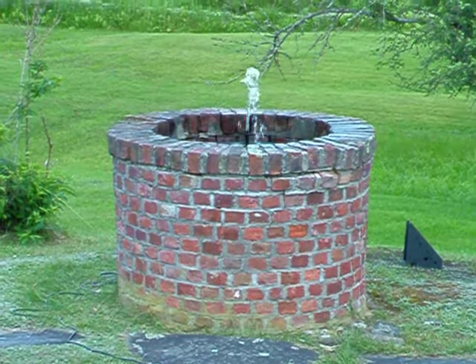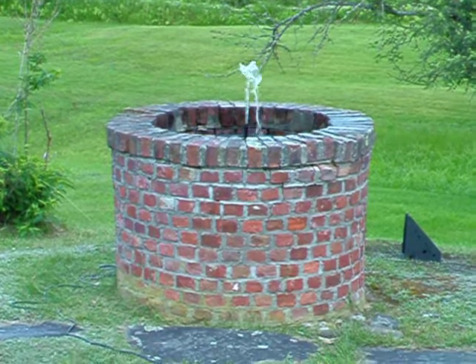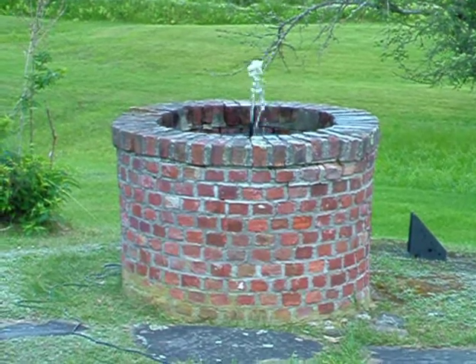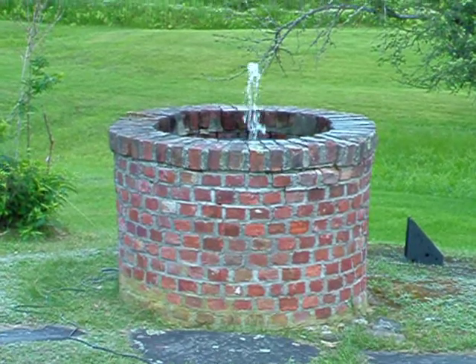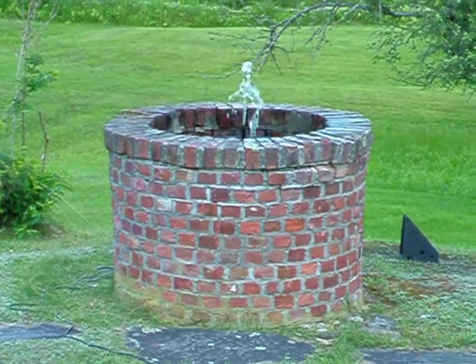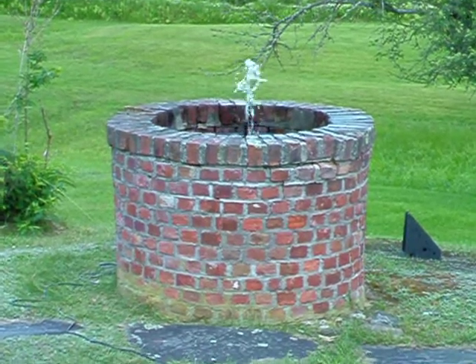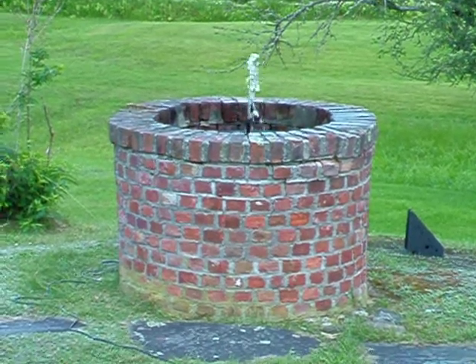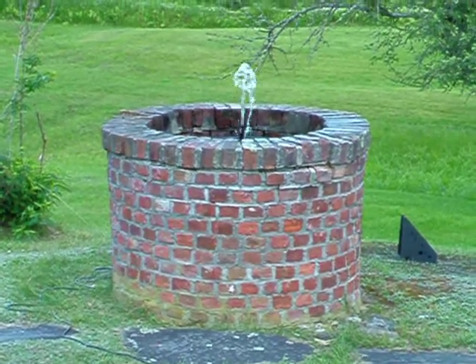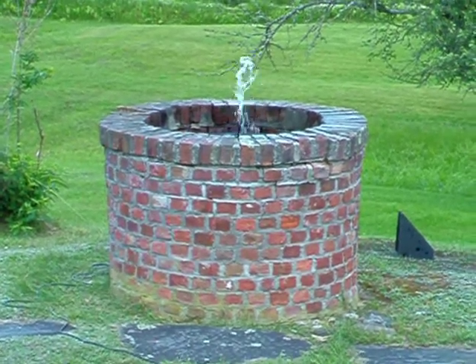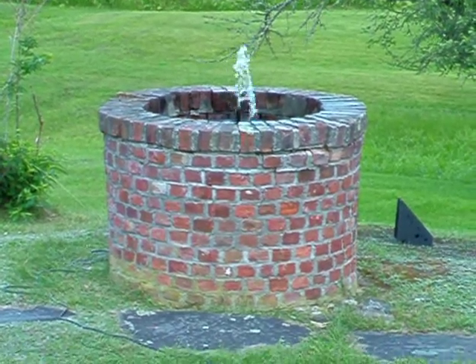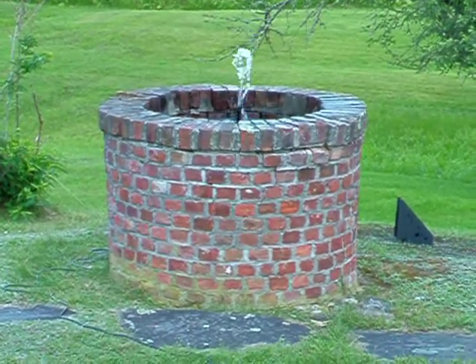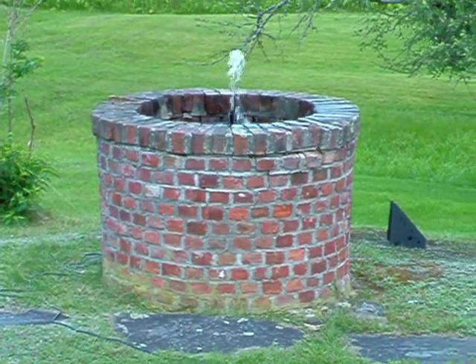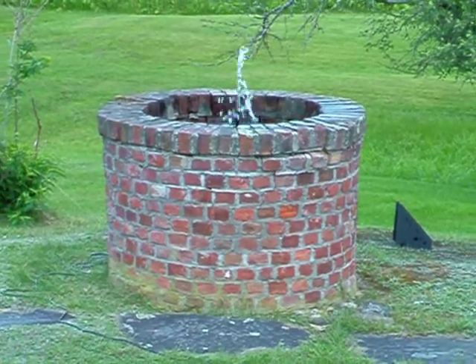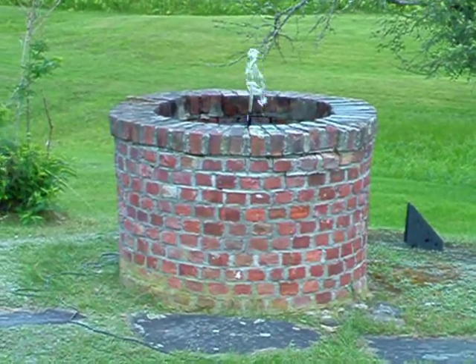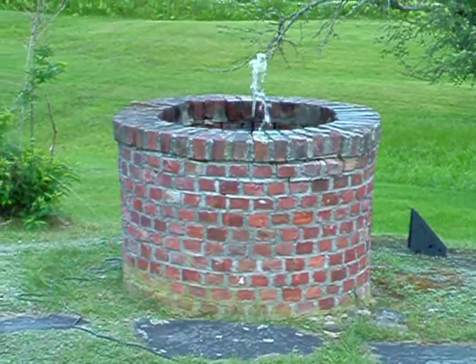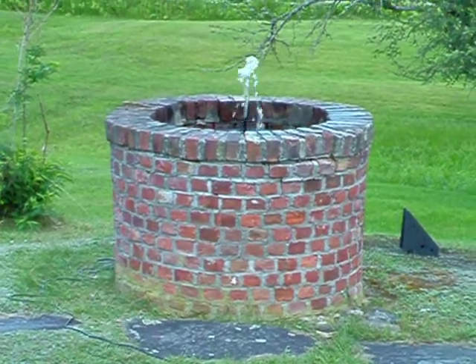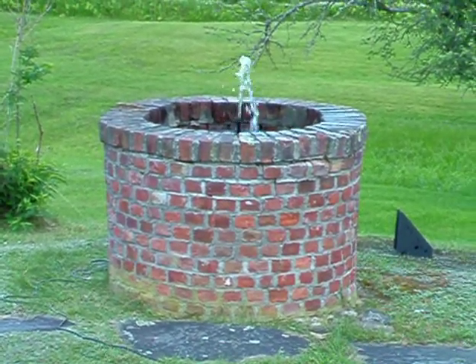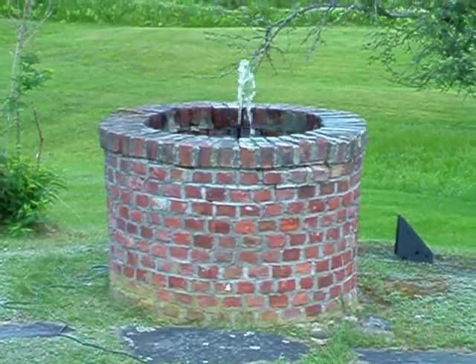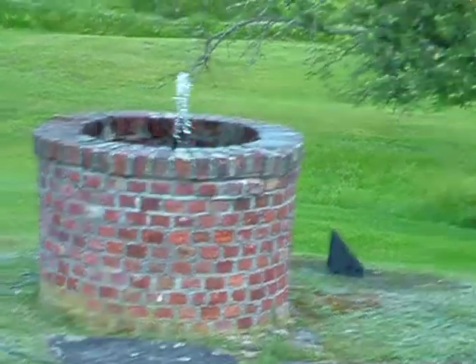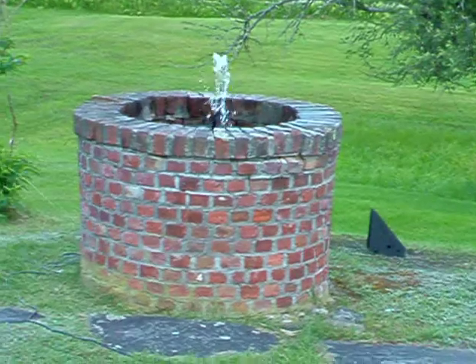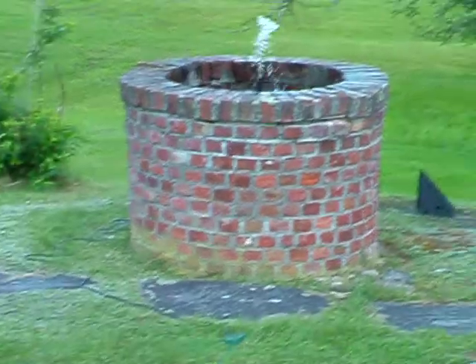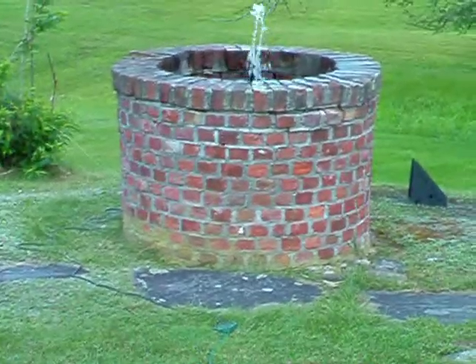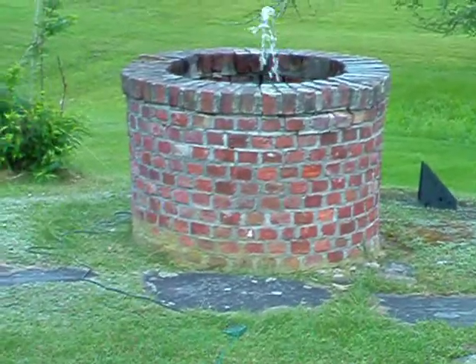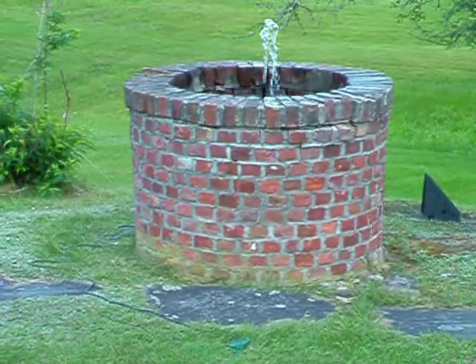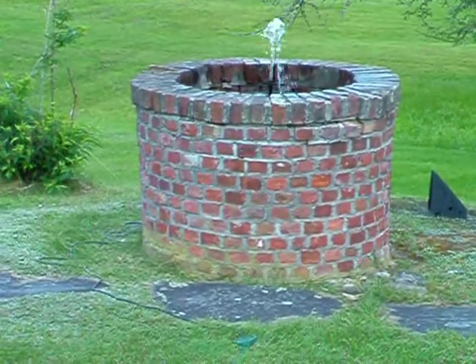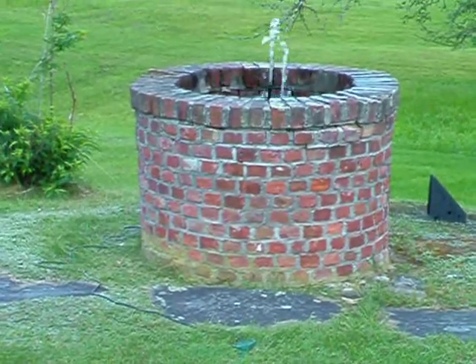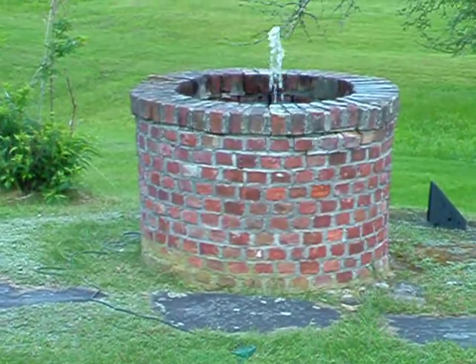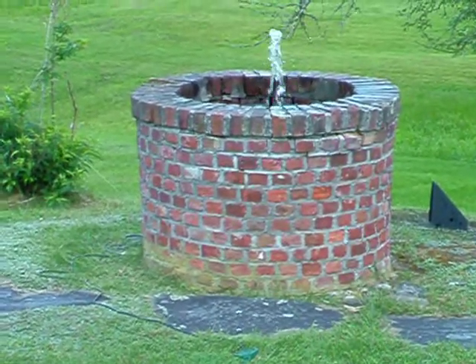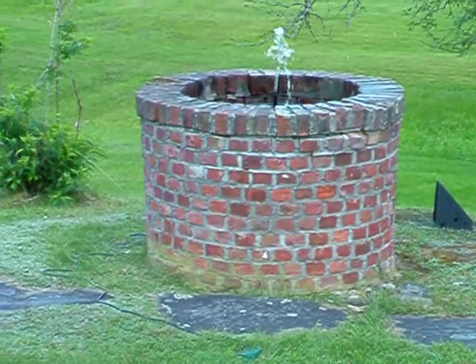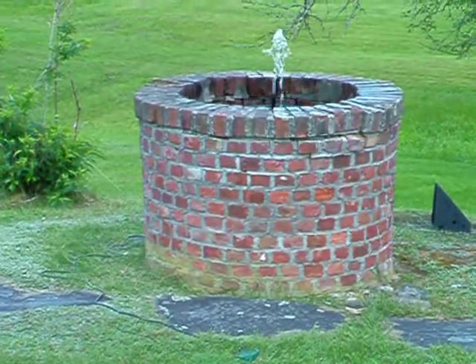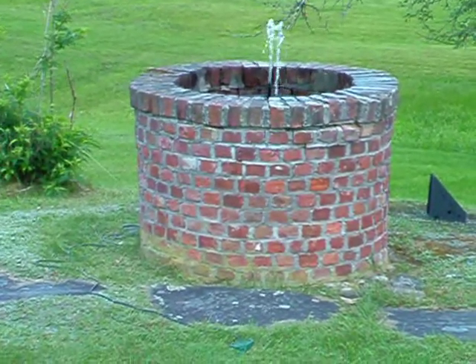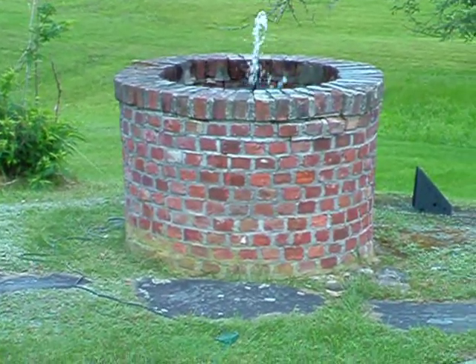Here's a video of a water feature on the cheap. This is the old existing brick well, the original well at the old place.